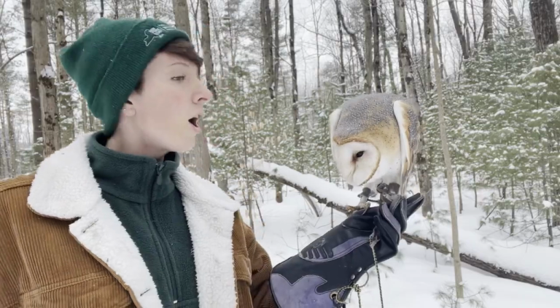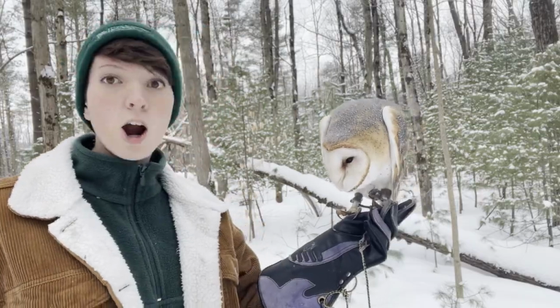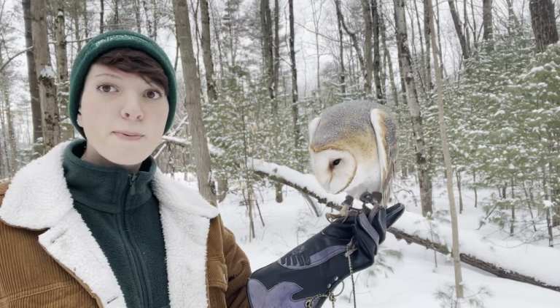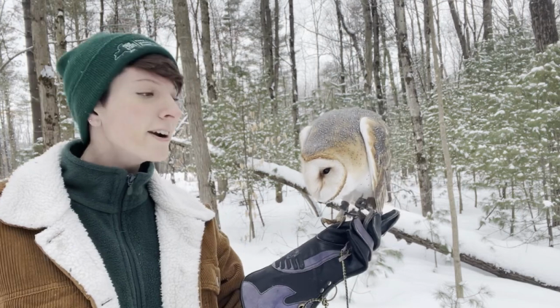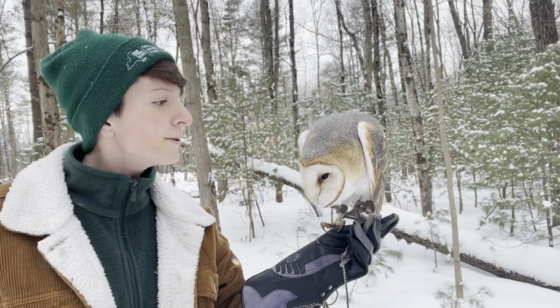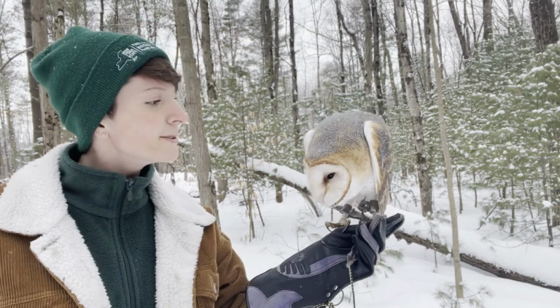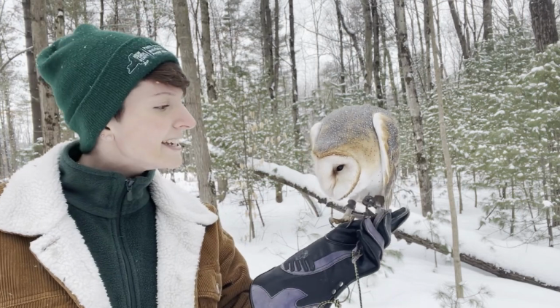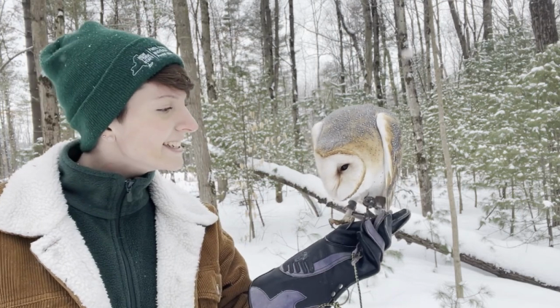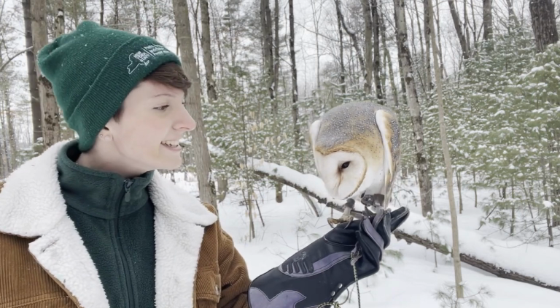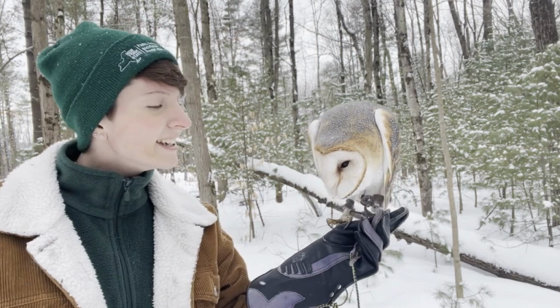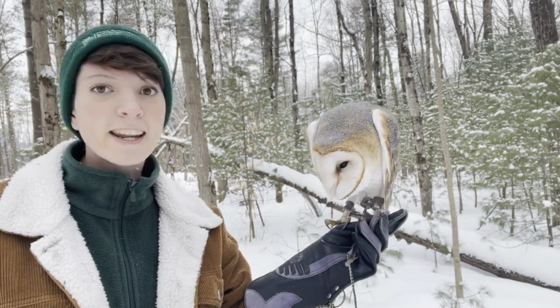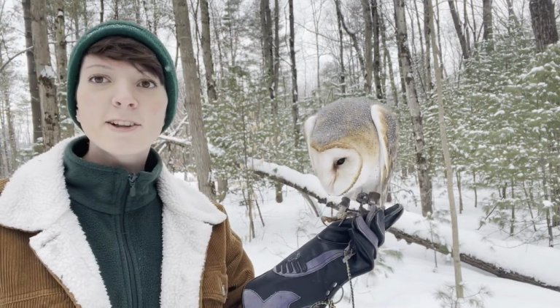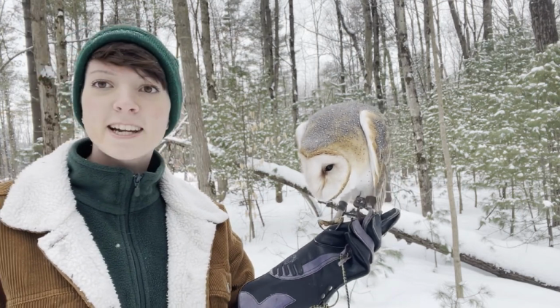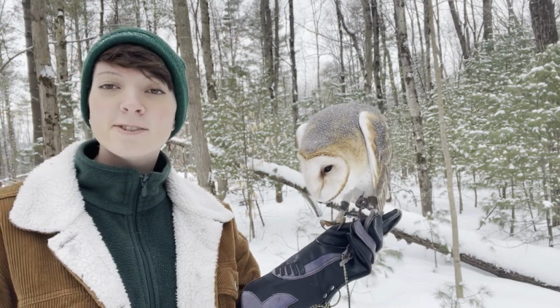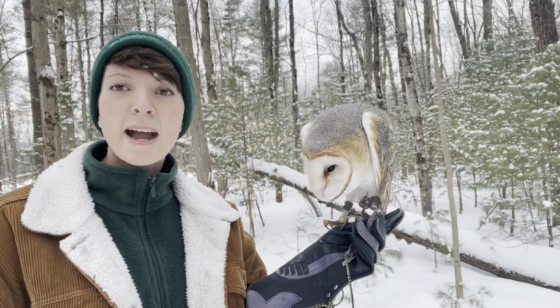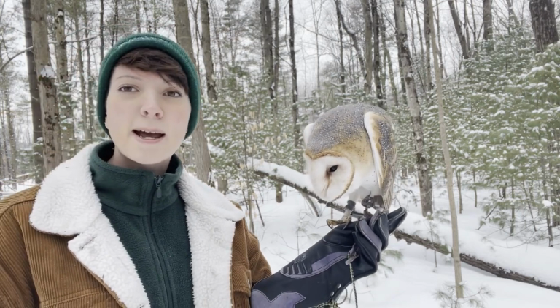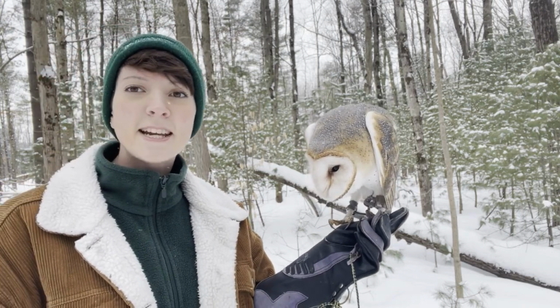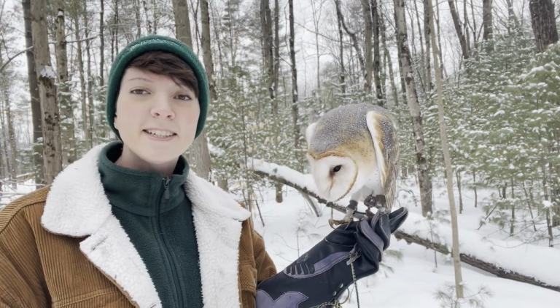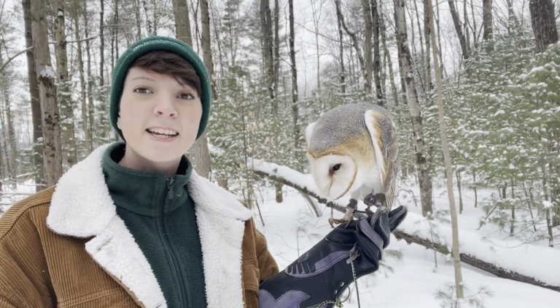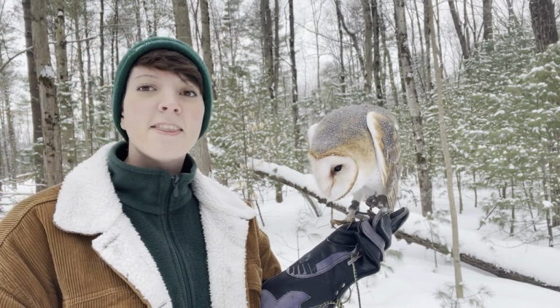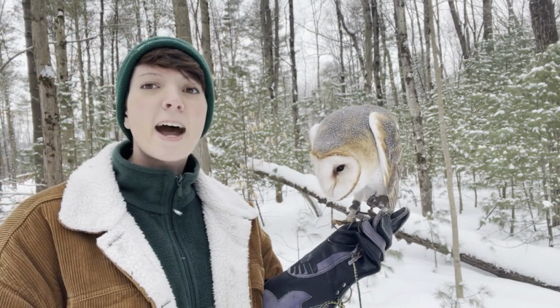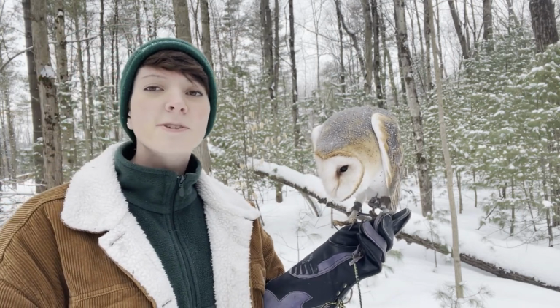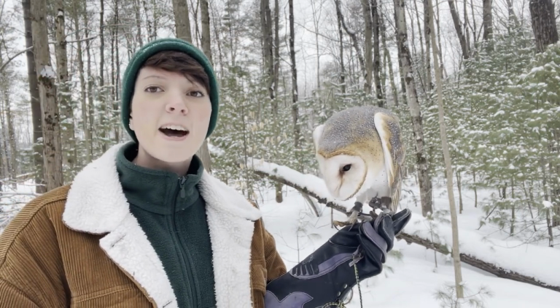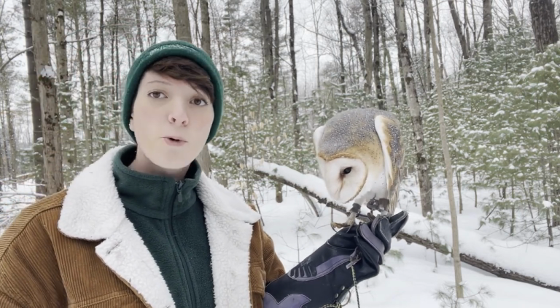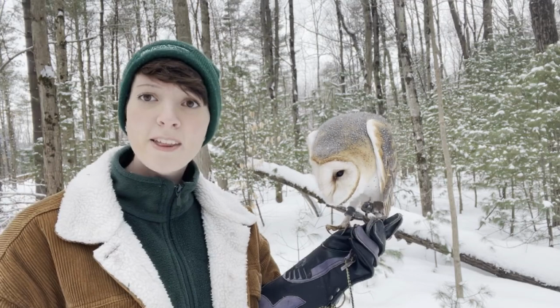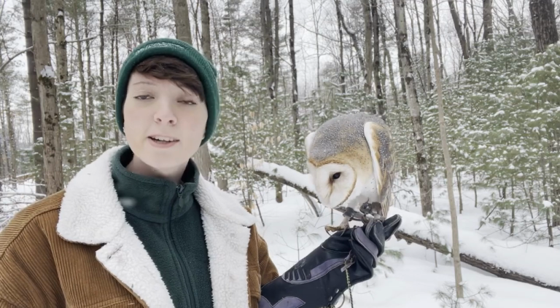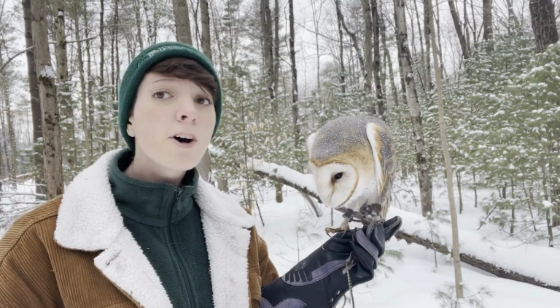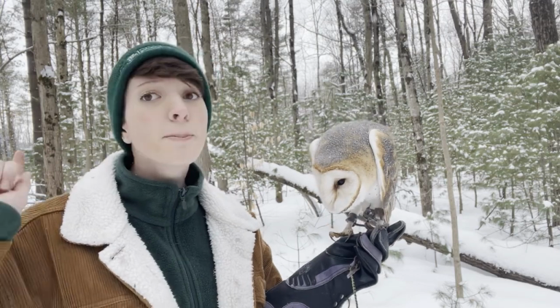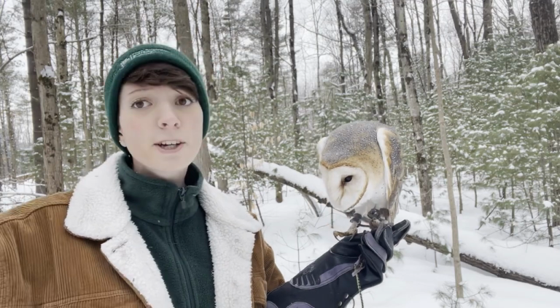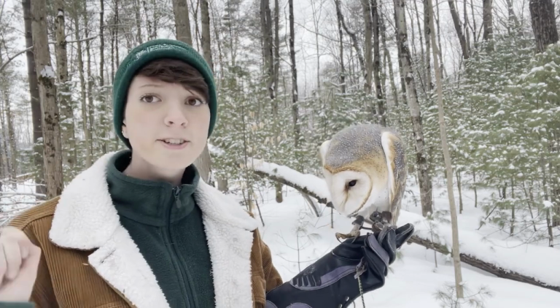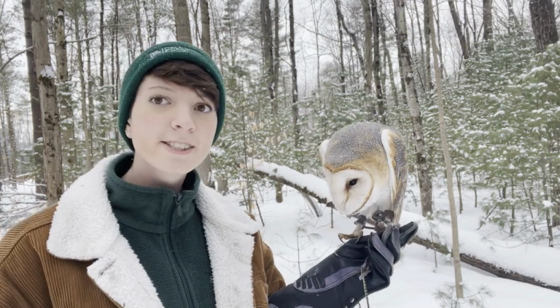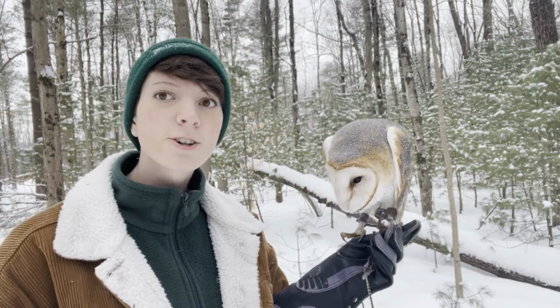Aren't barn owls amazing? Now let's check out some adaptations that owls have for when they live up in the Arctic Circle.